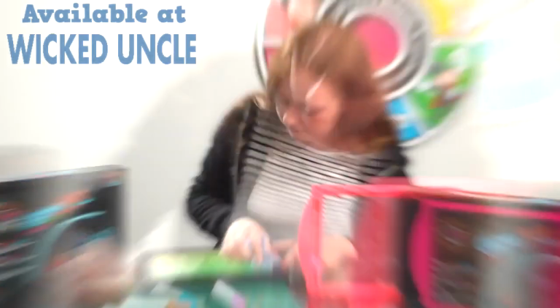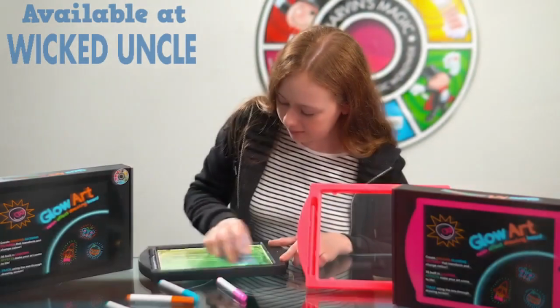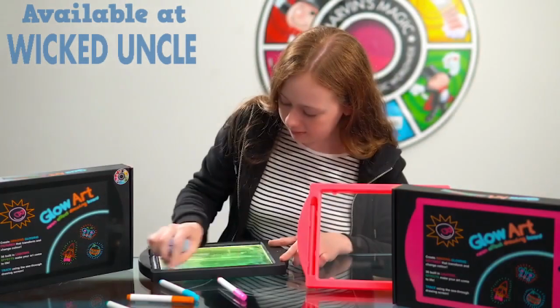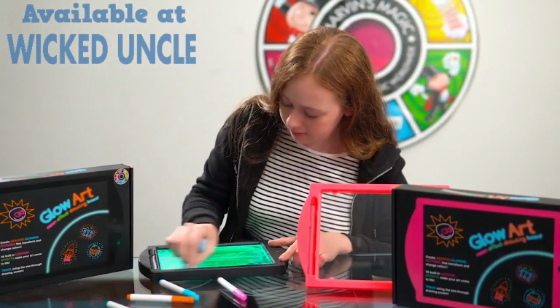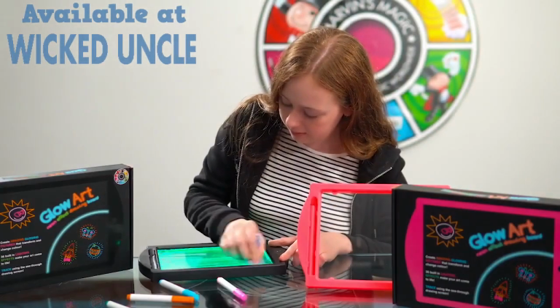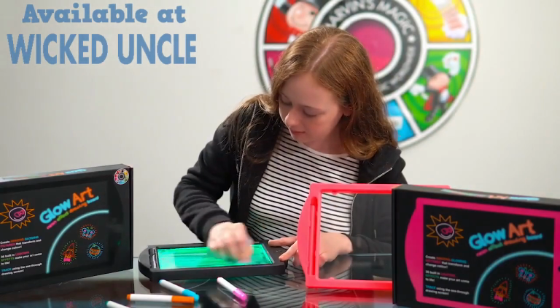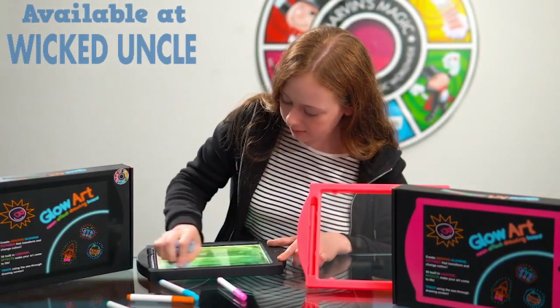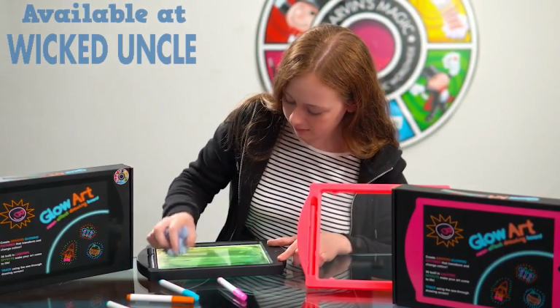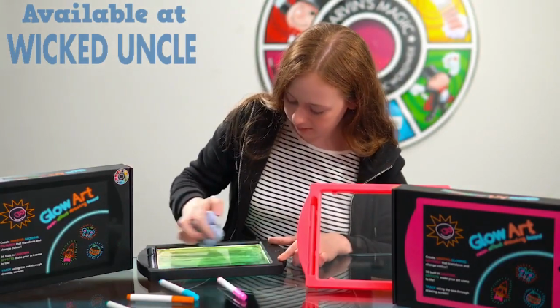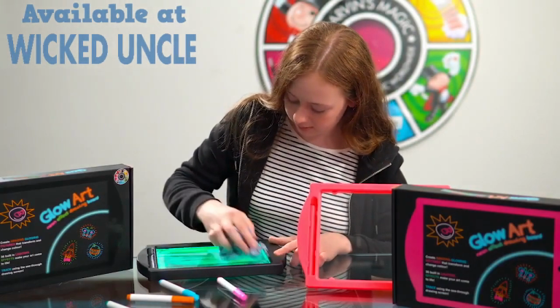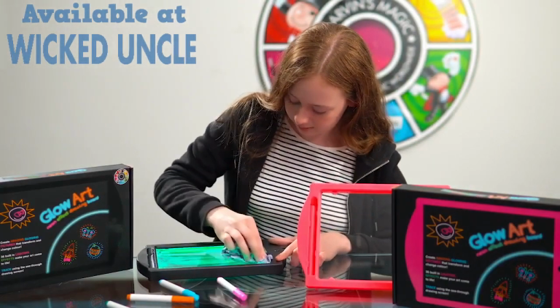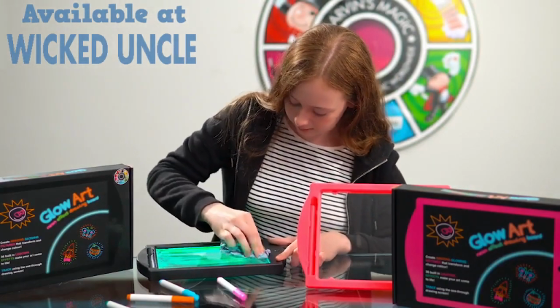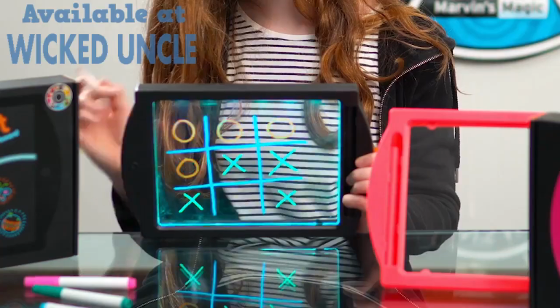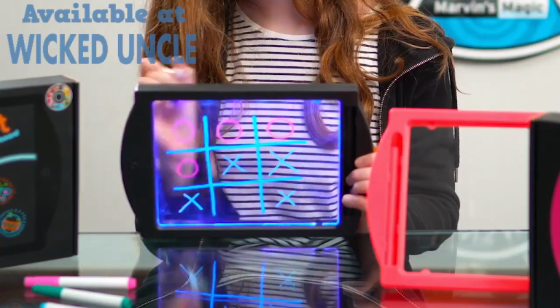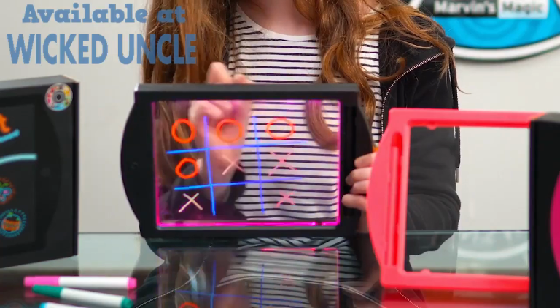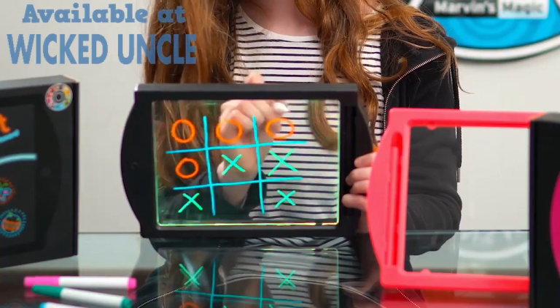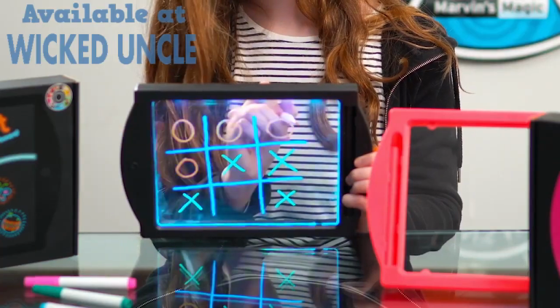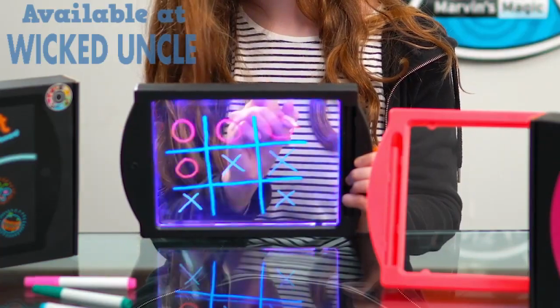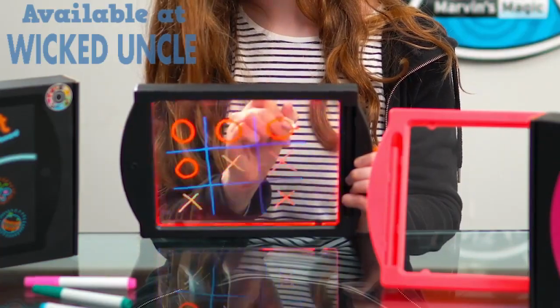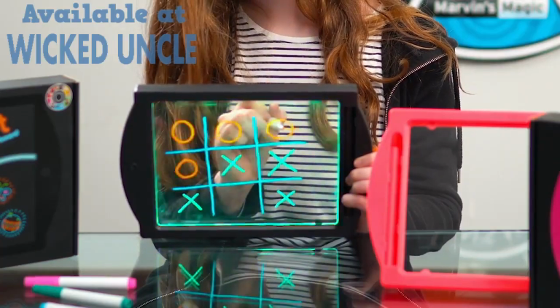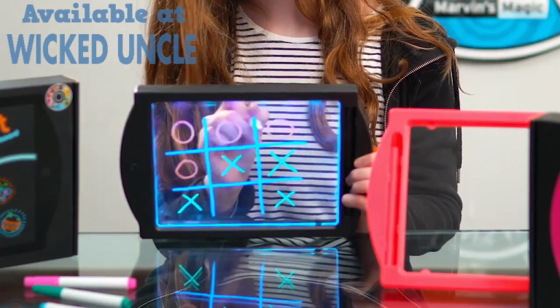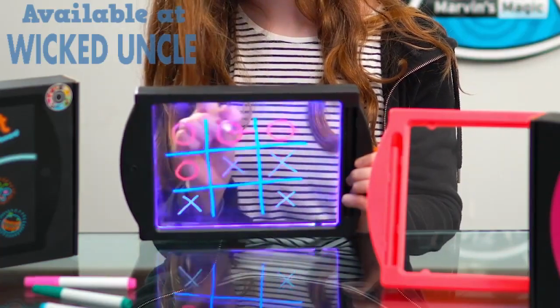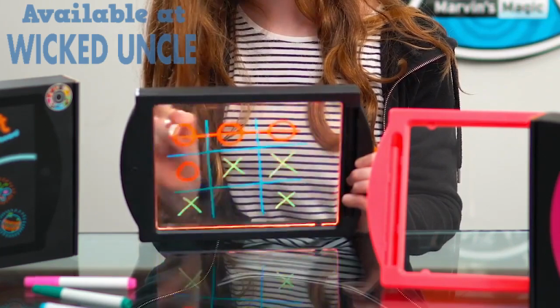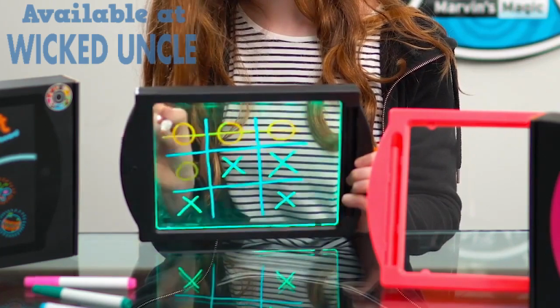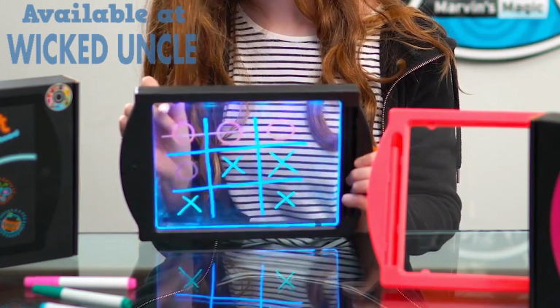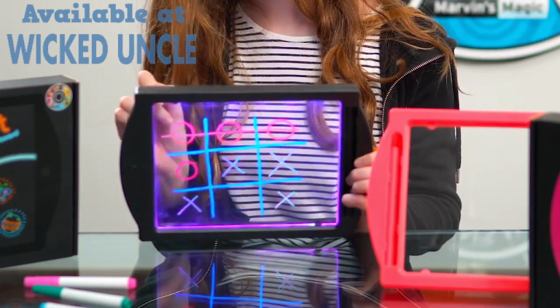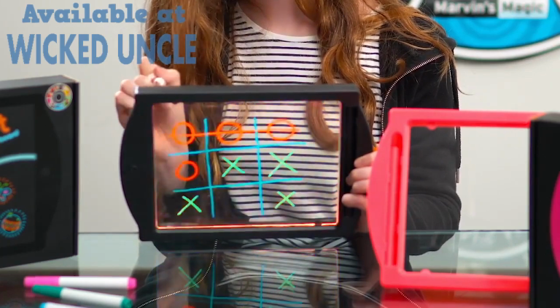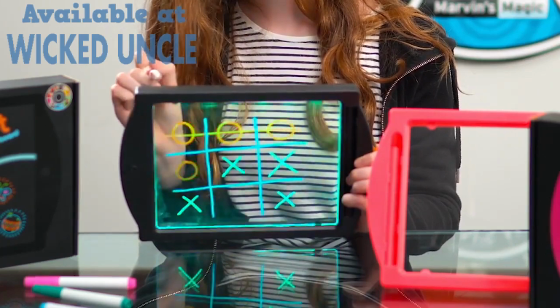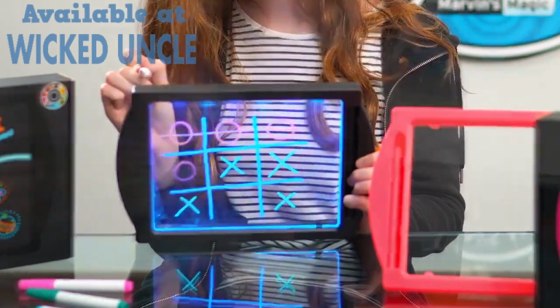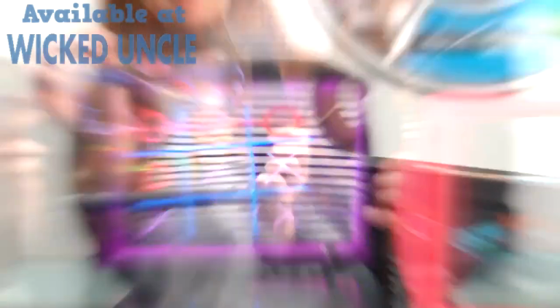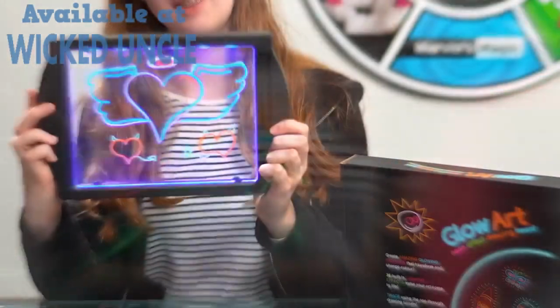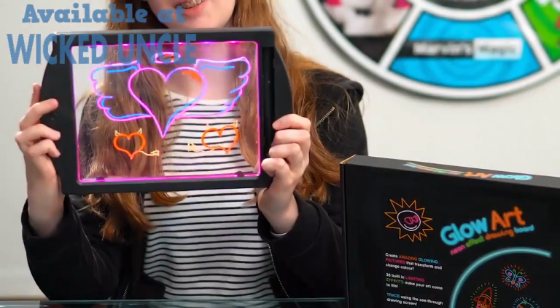Strong, durable, built to last. You can write, draw, play games like noughts and crosses.